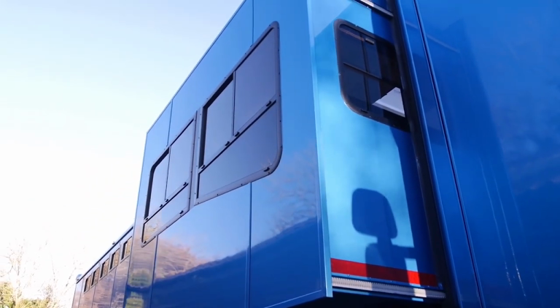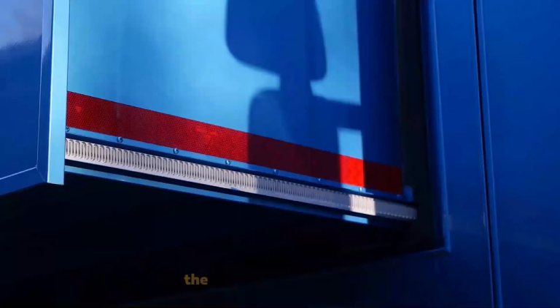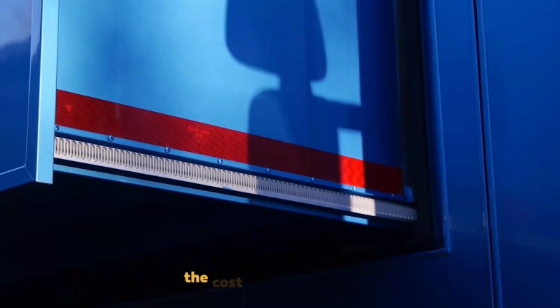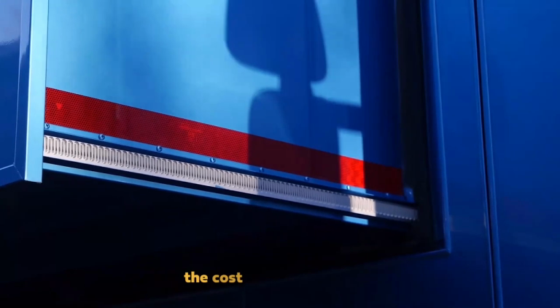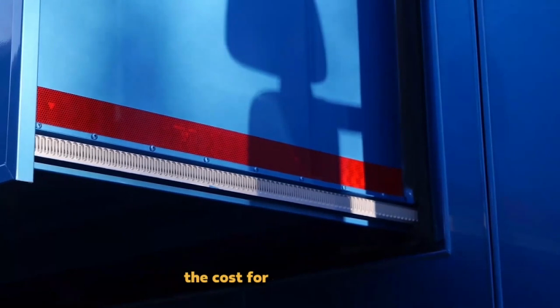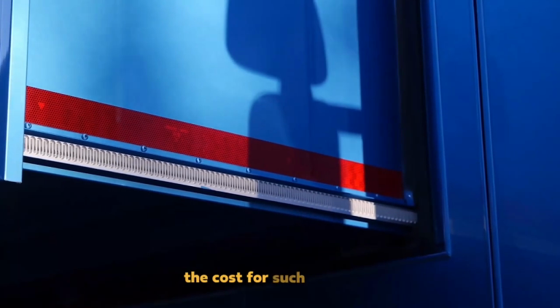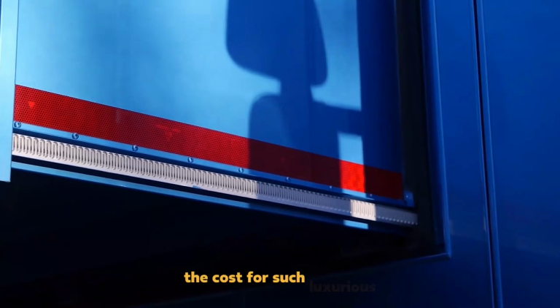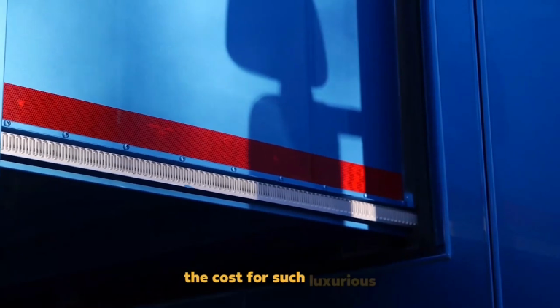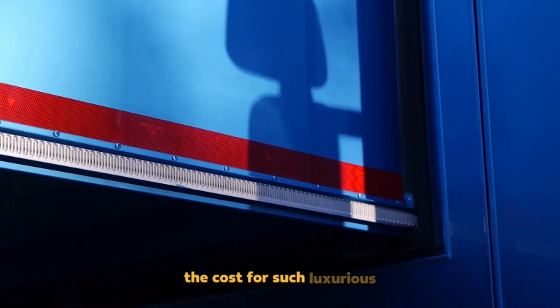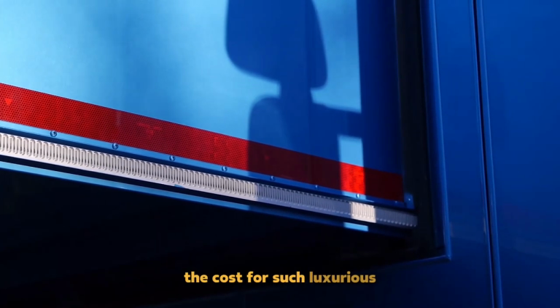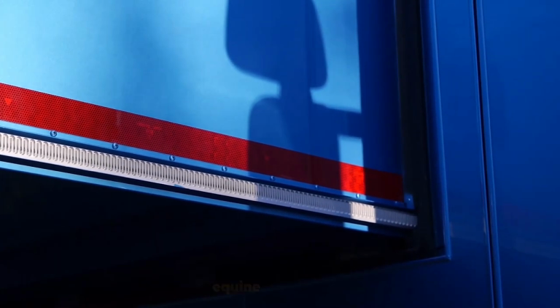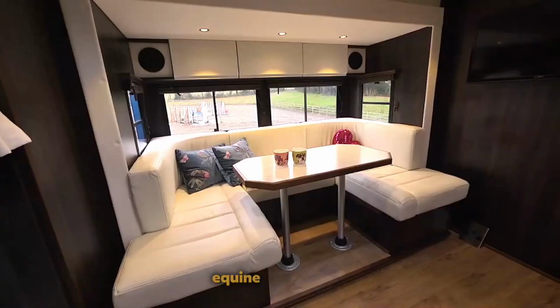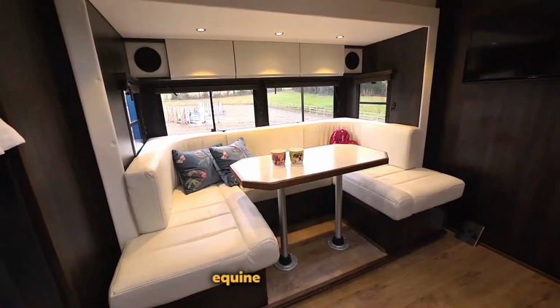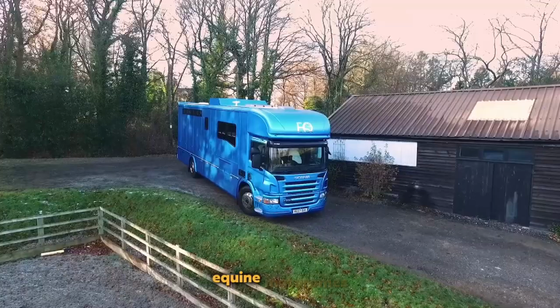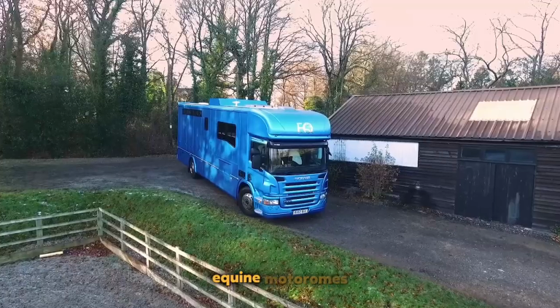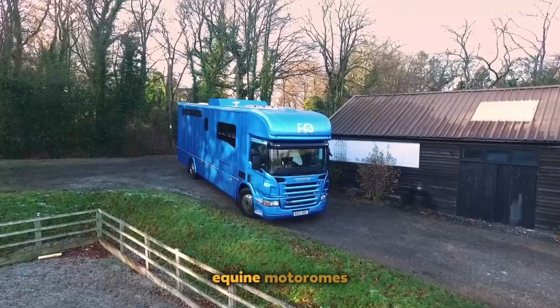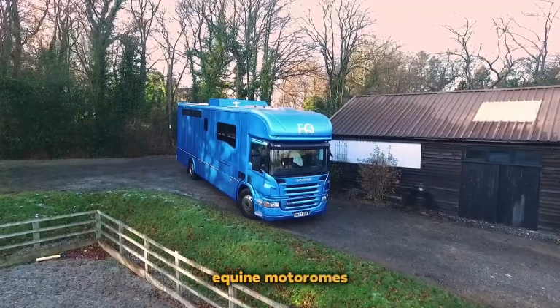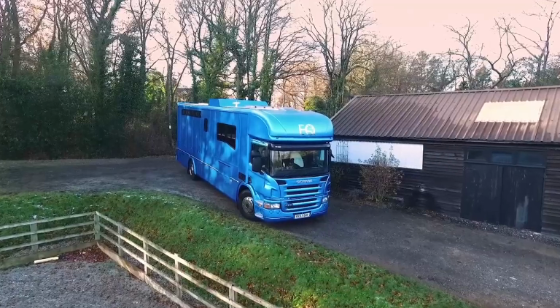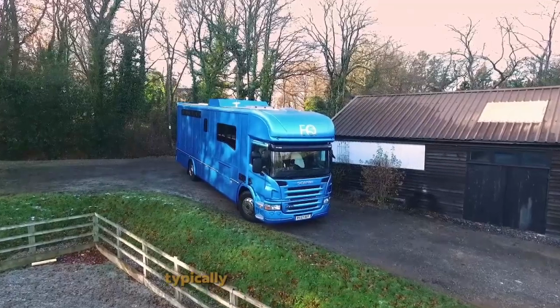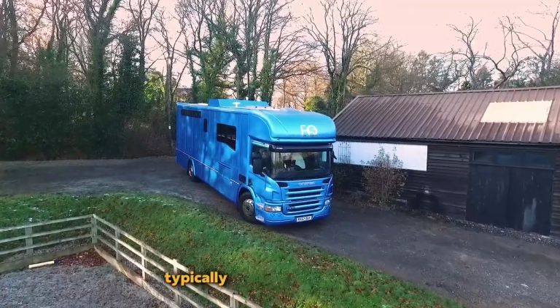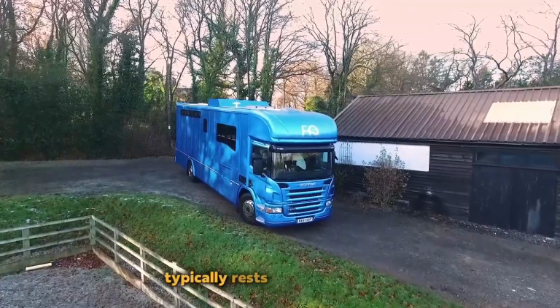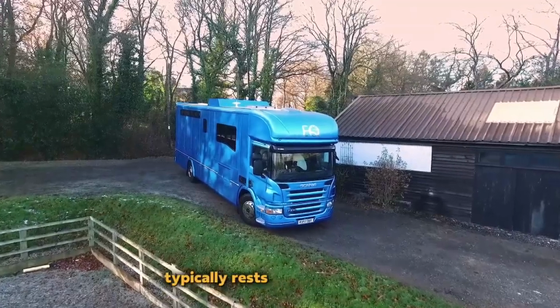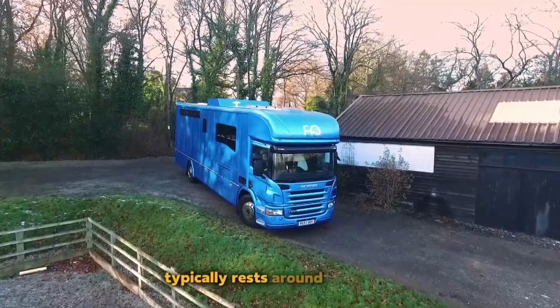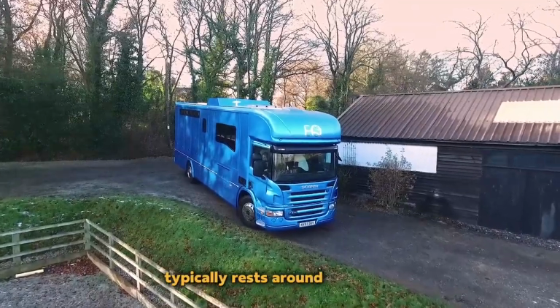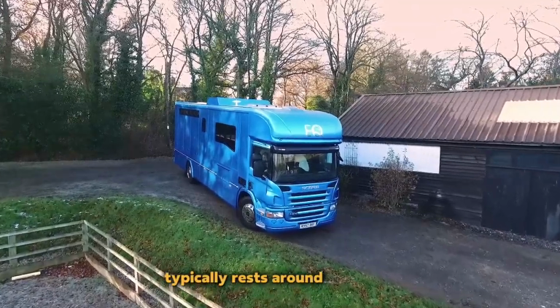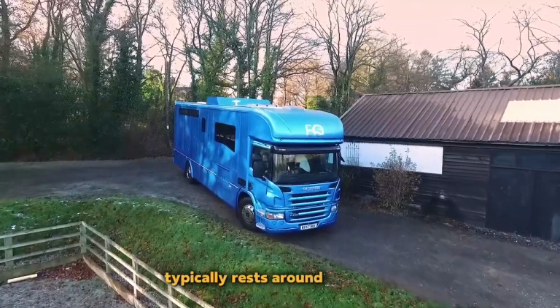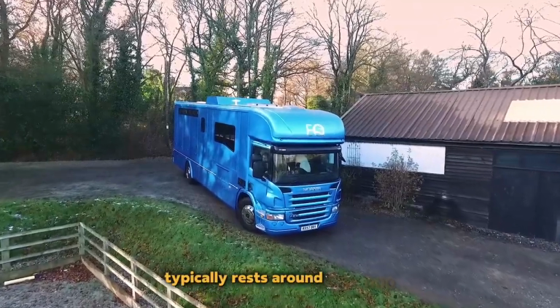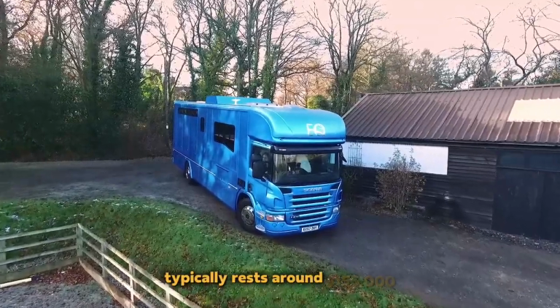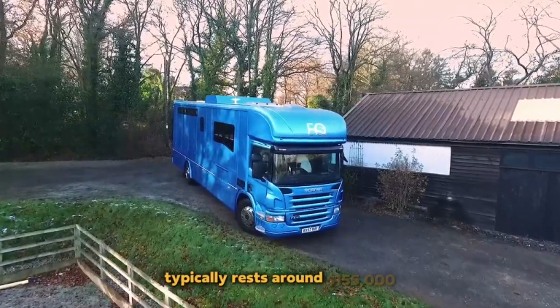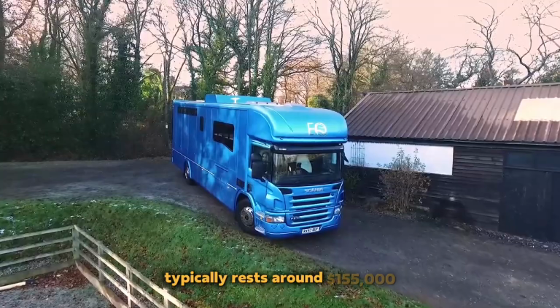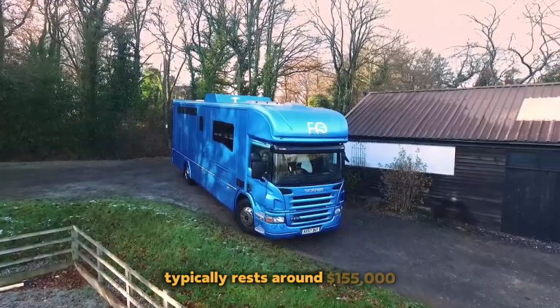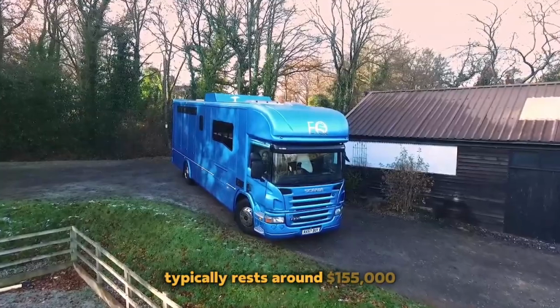The cost for such luxurious equine motorhomes typically rests around $155,000.